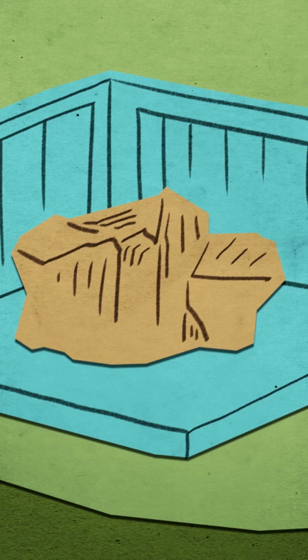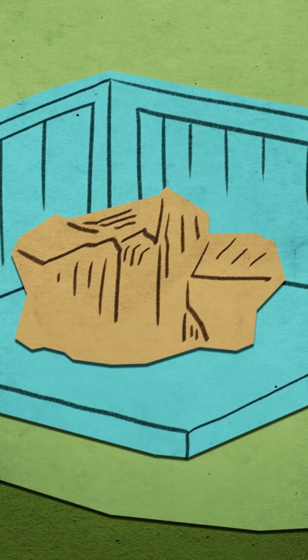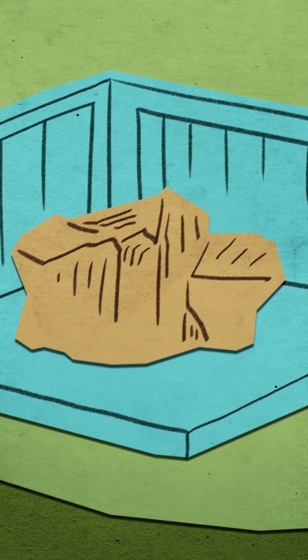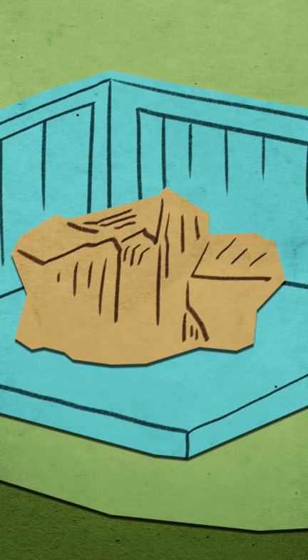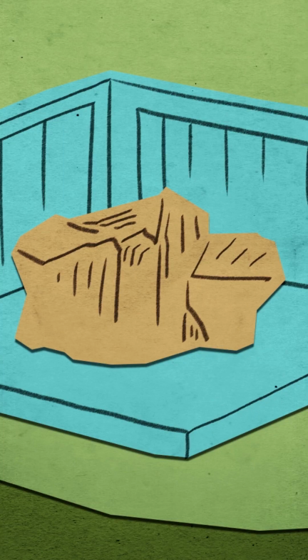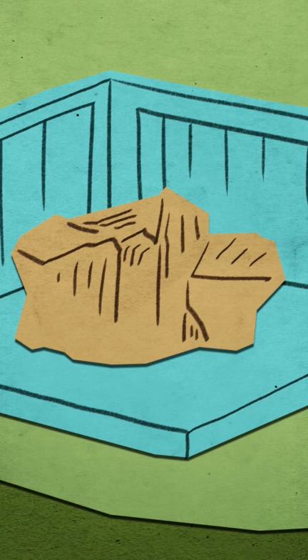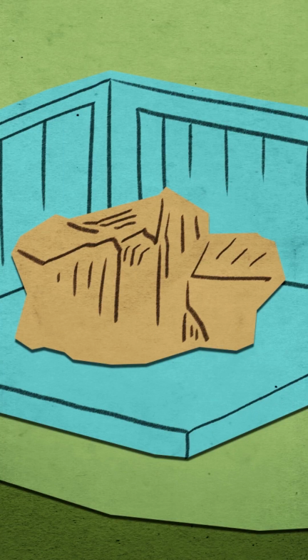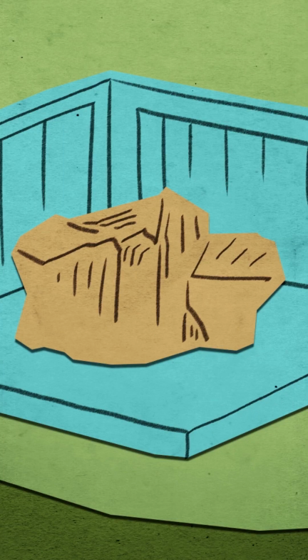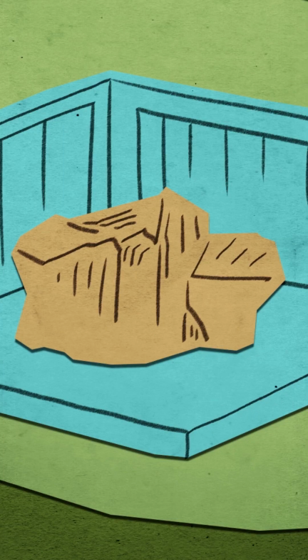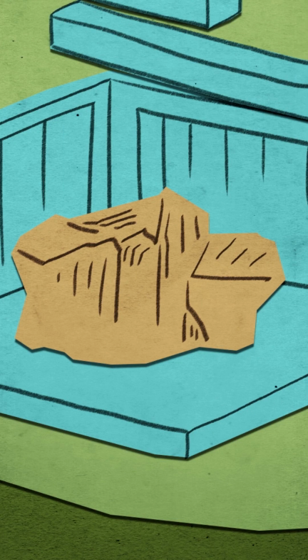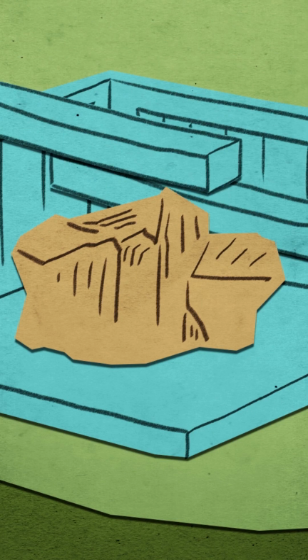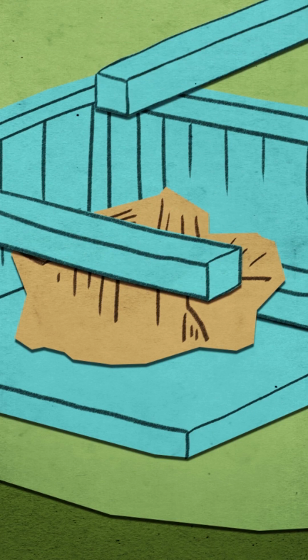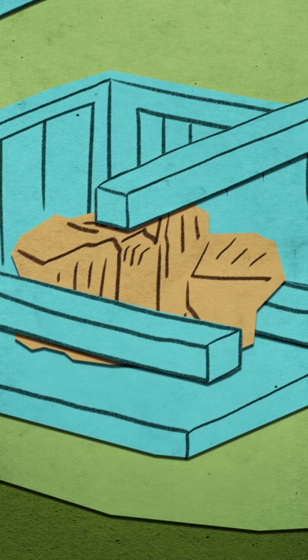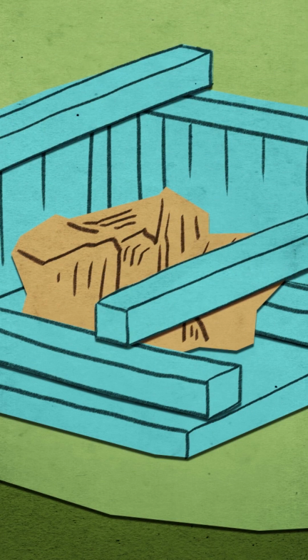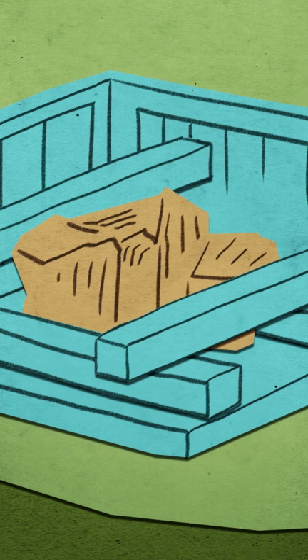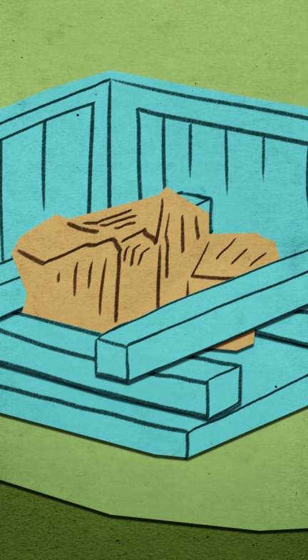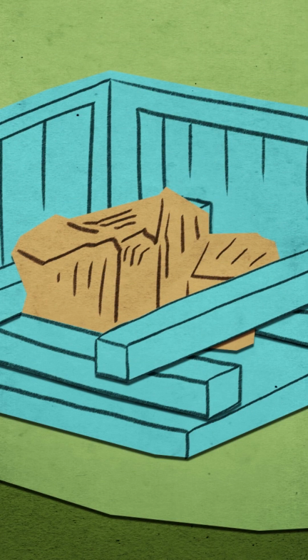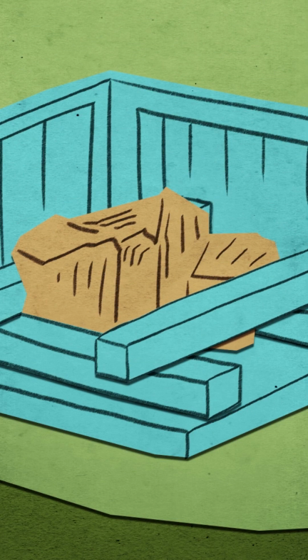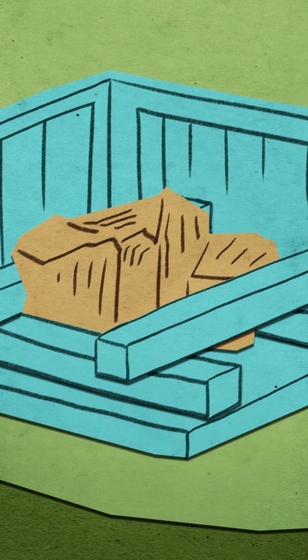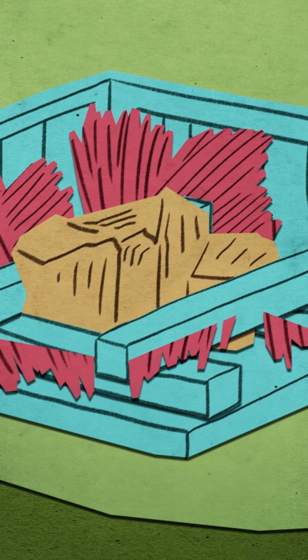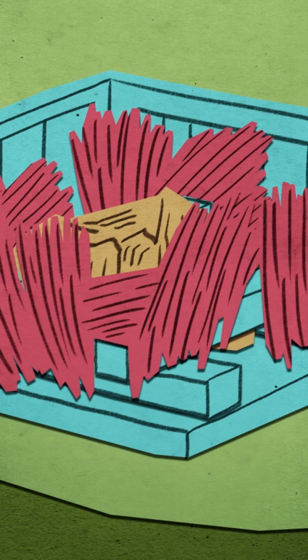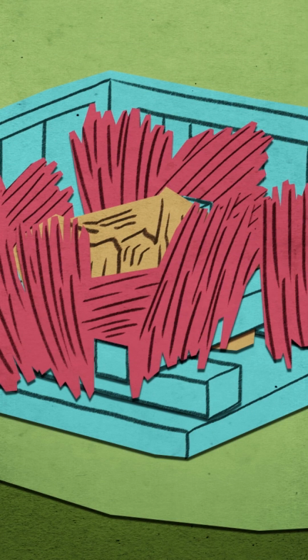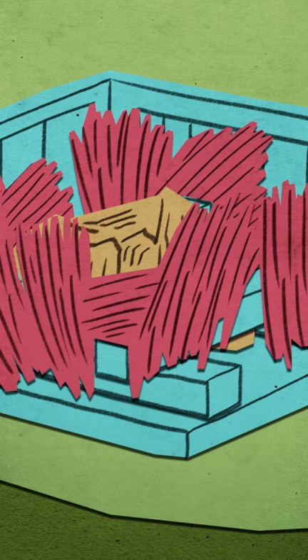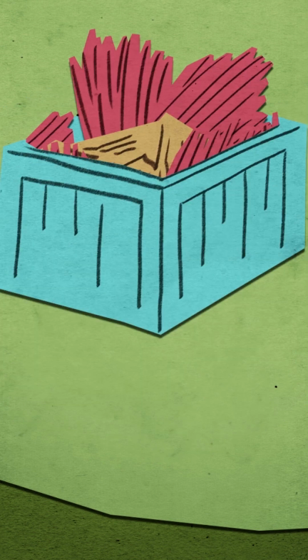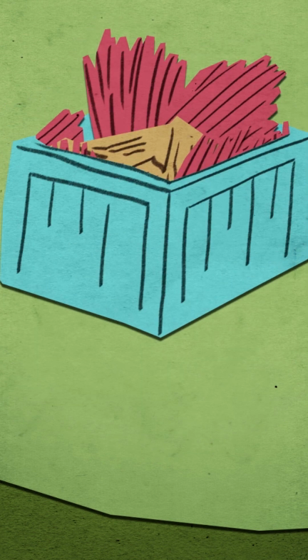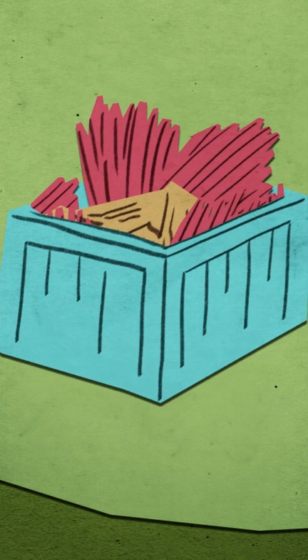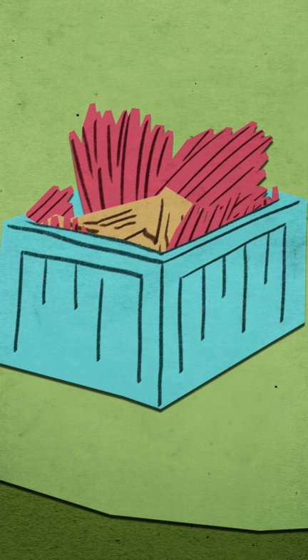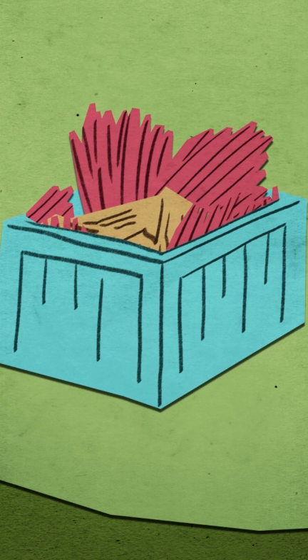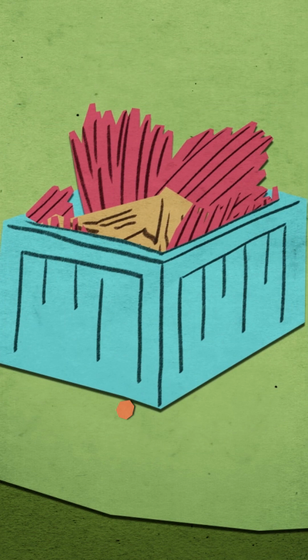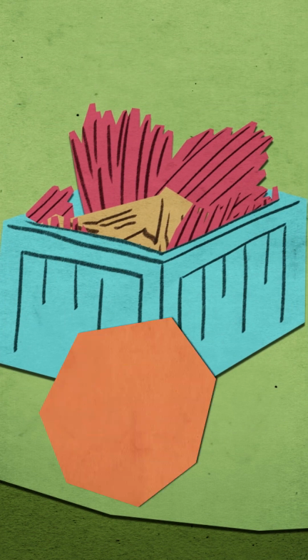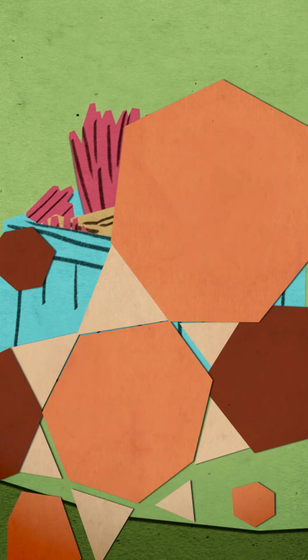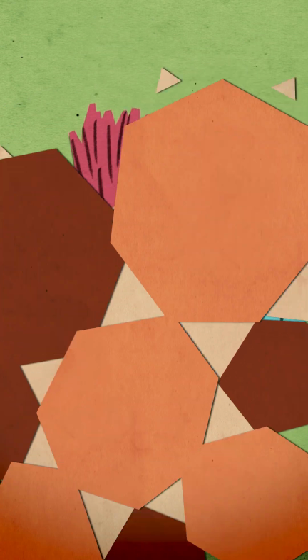He told them to pack it in such a way that it would avoid friction, and to use plenty of hay or other packing material, and not to make the crate too large.